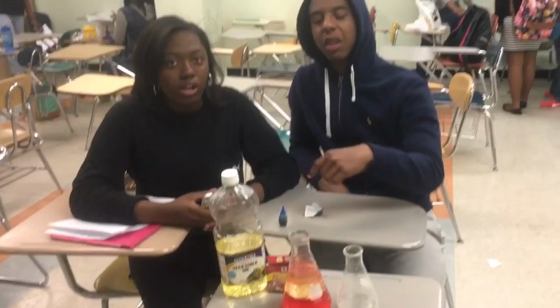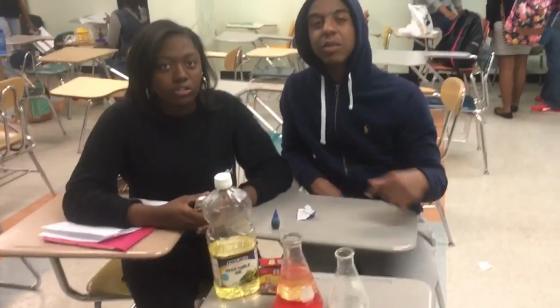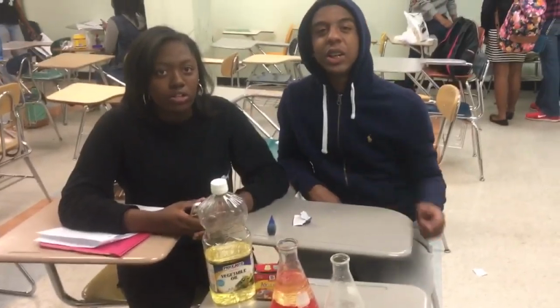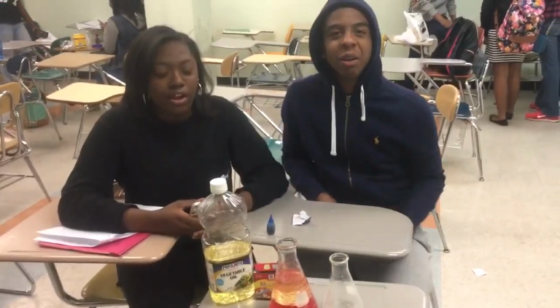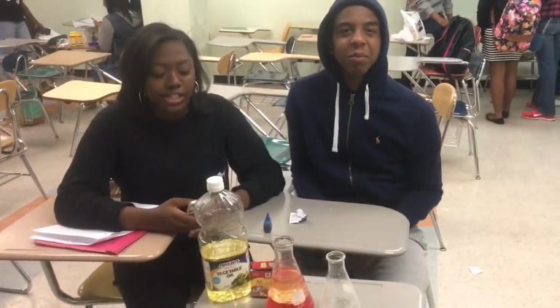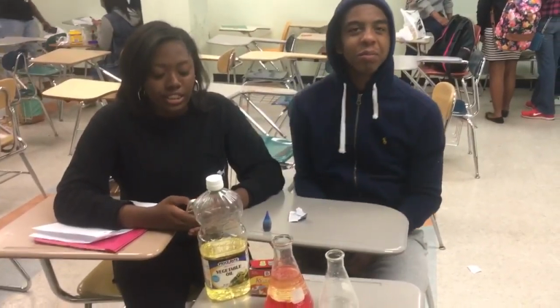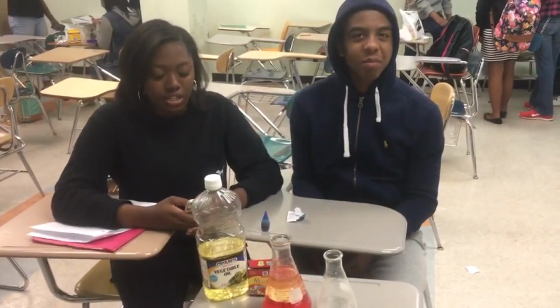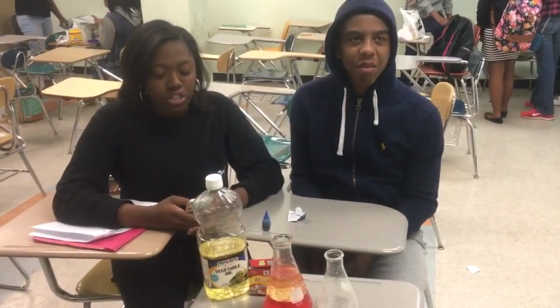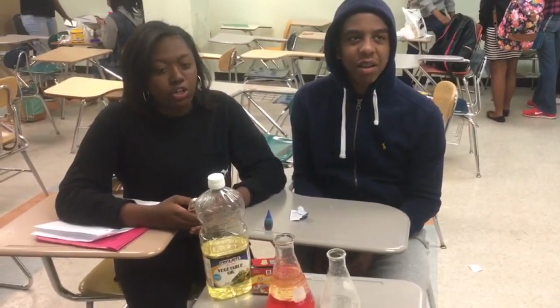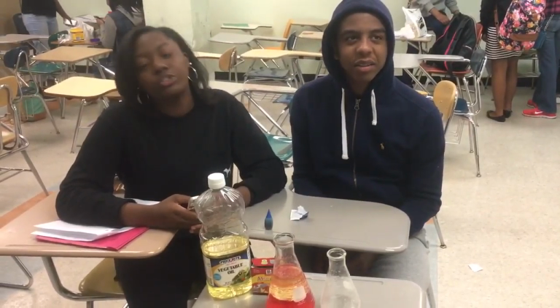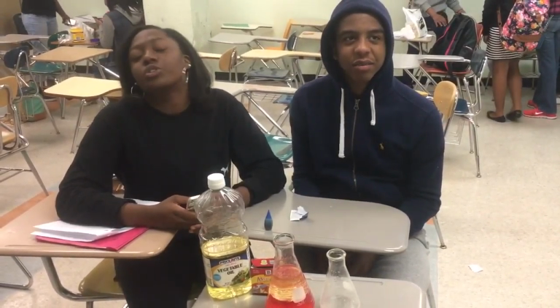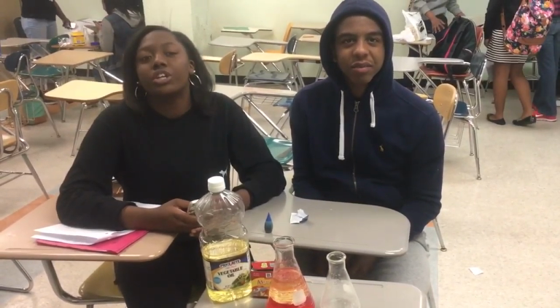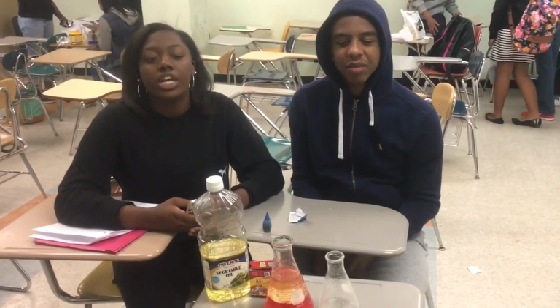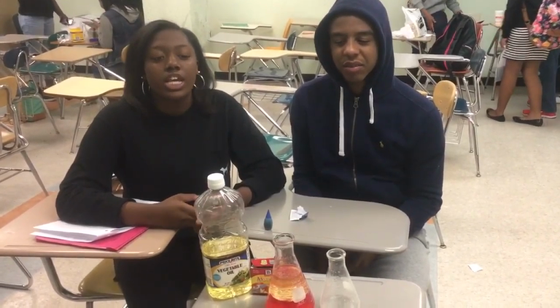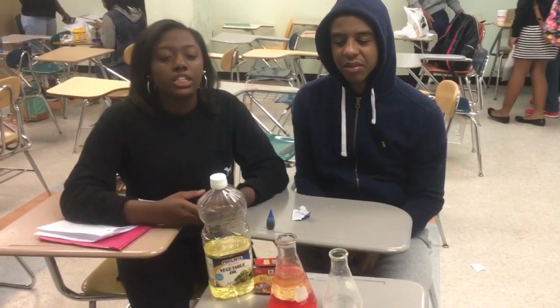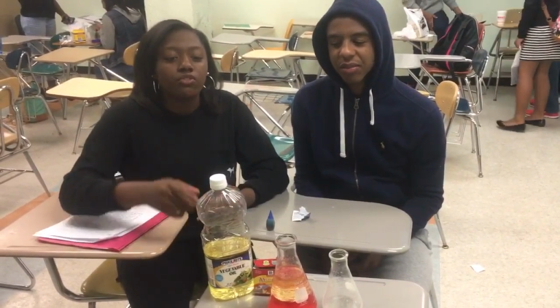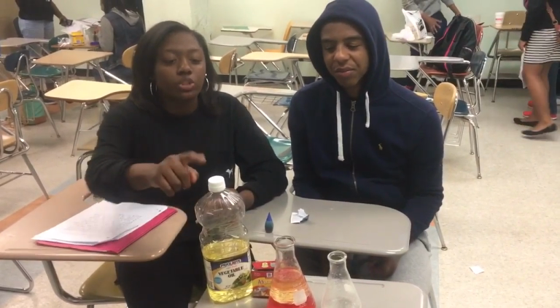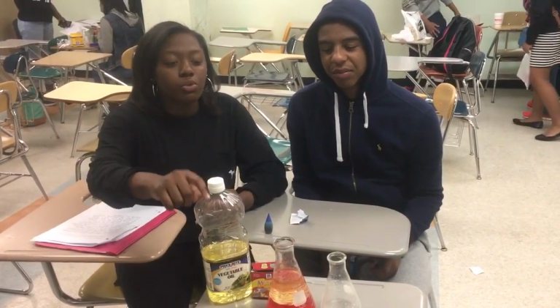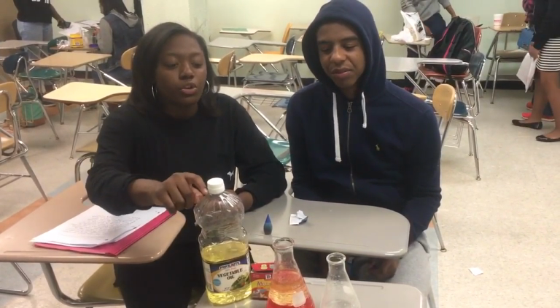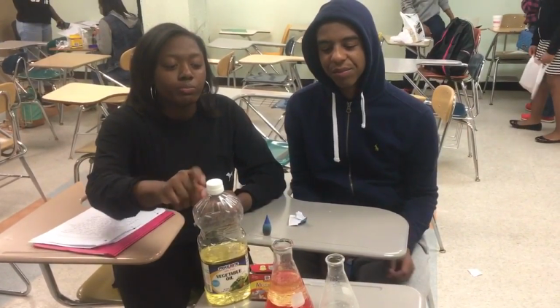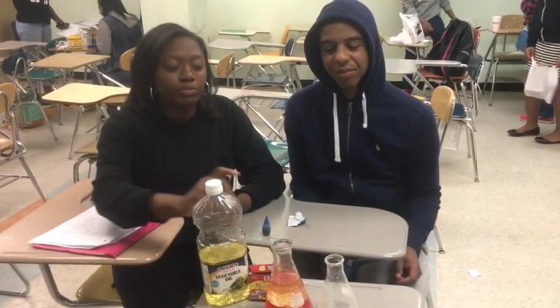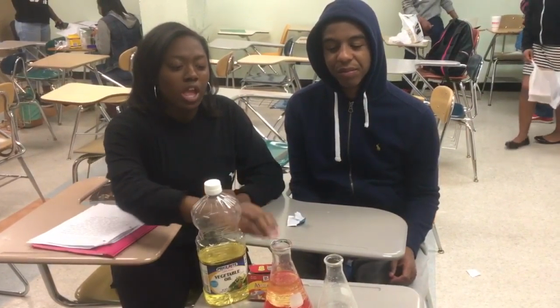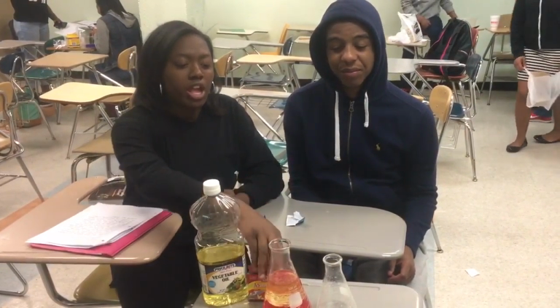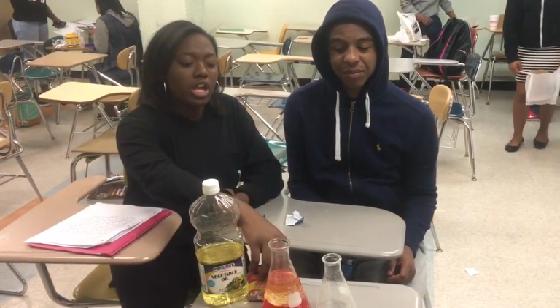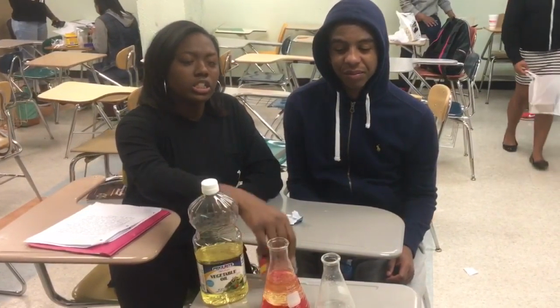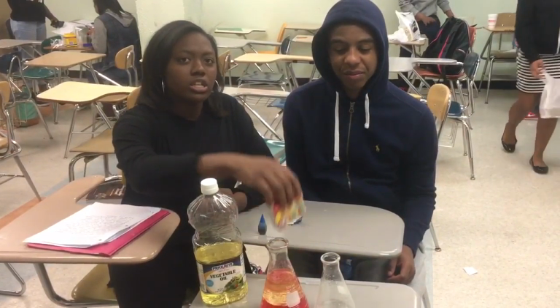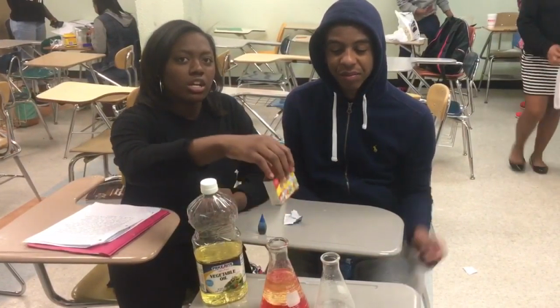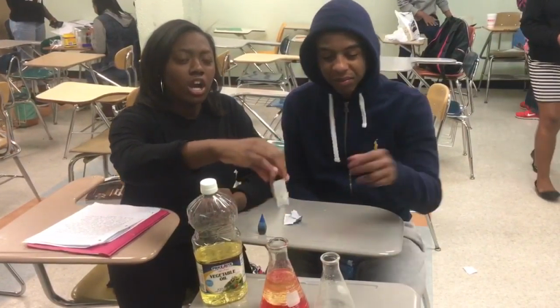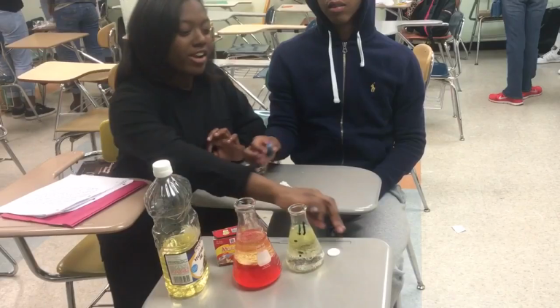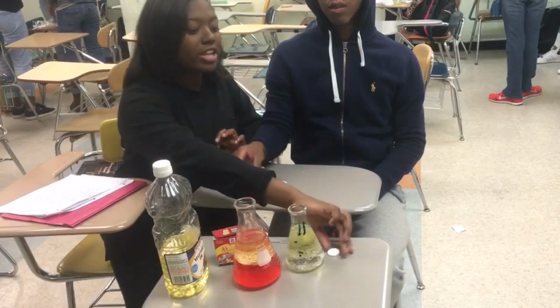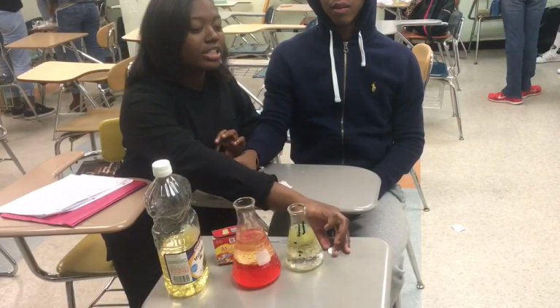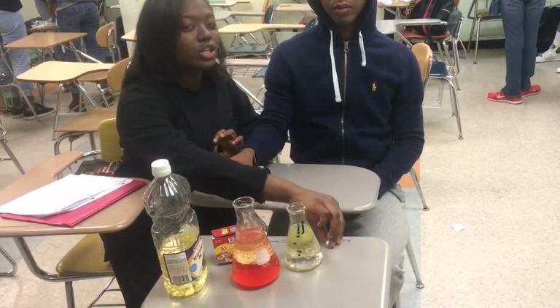Hi, my name is C.R.A. Jackson and this is Cory Brewster. Hi, and today we're going to be showing you how to make a lava lake.